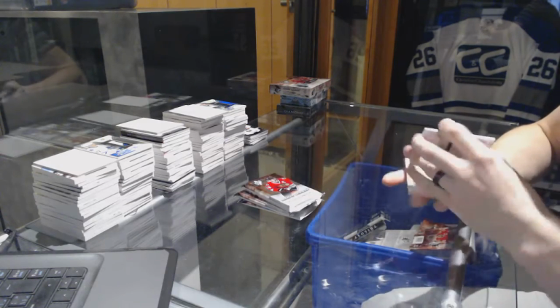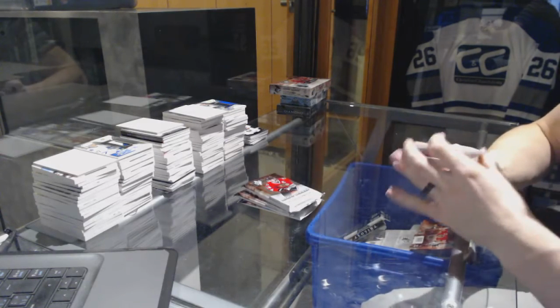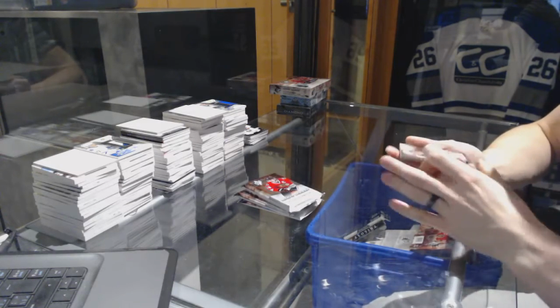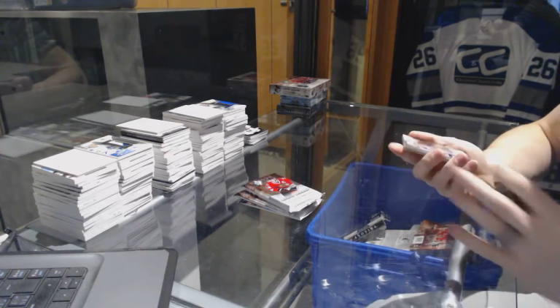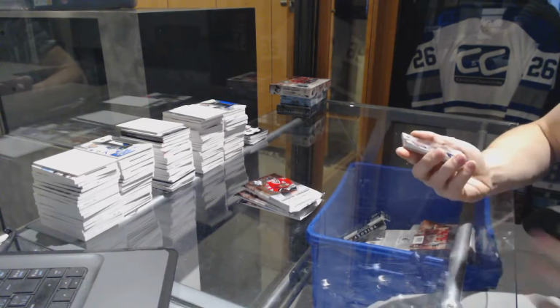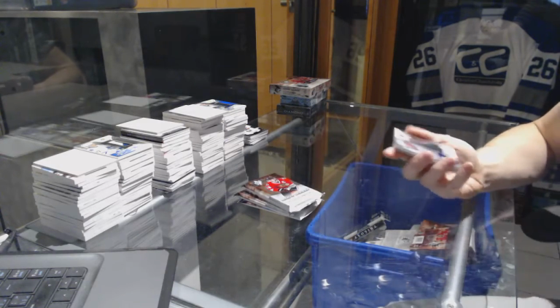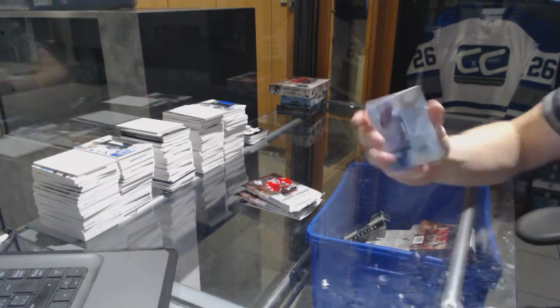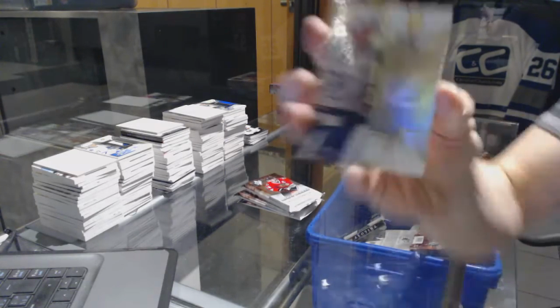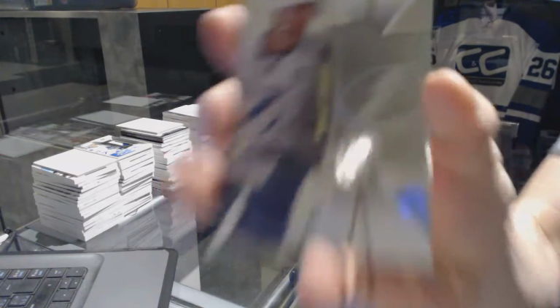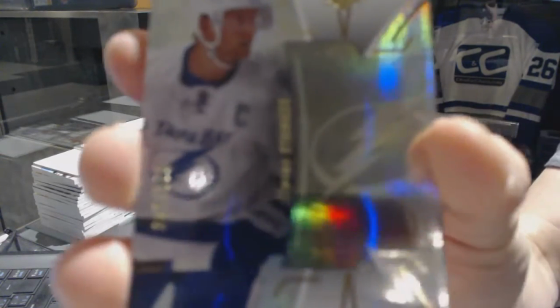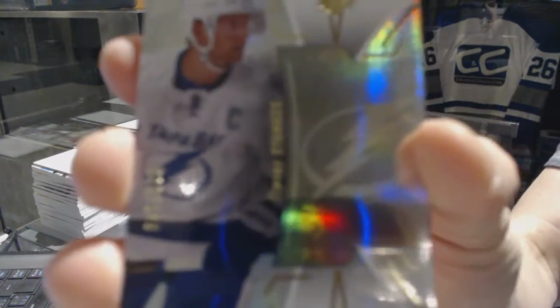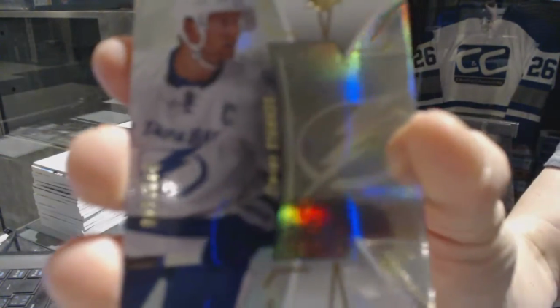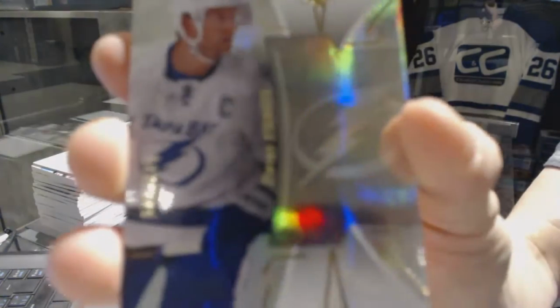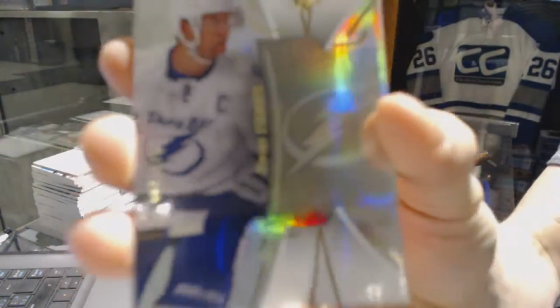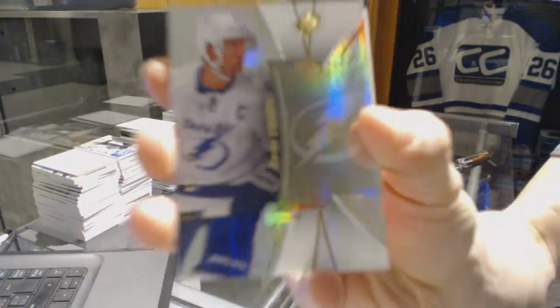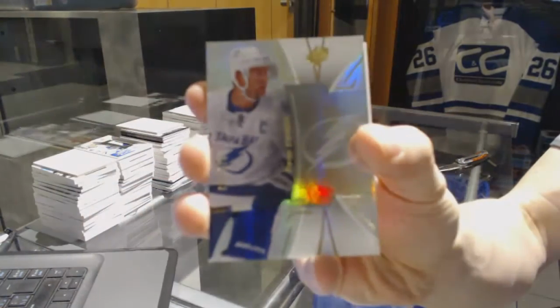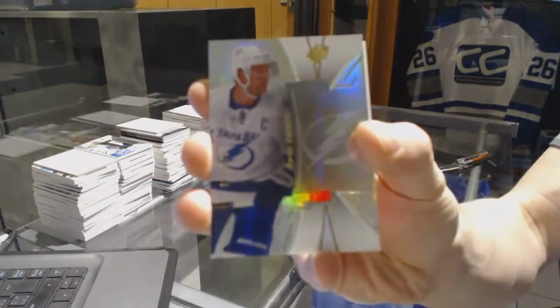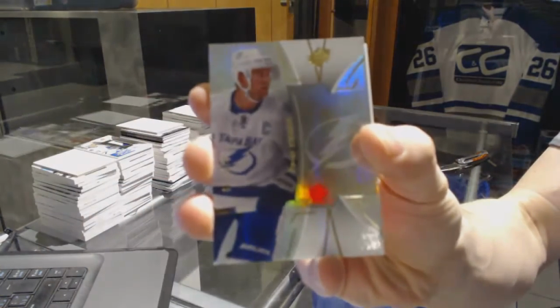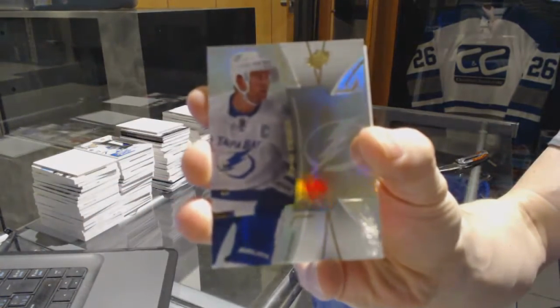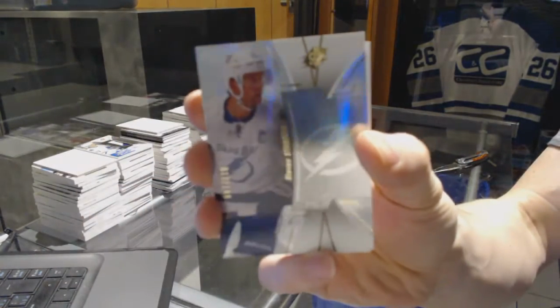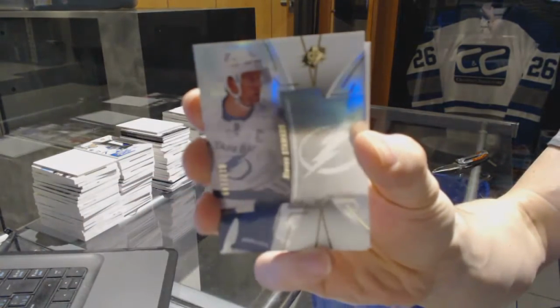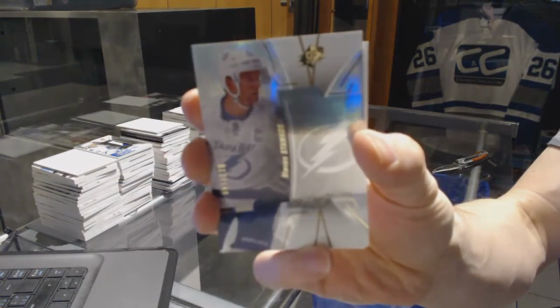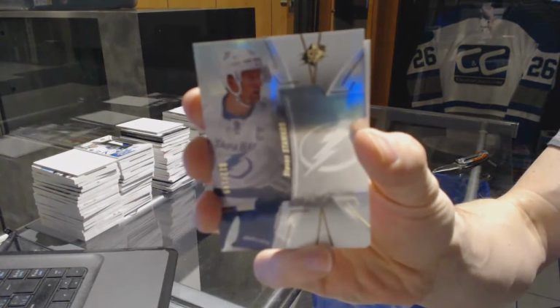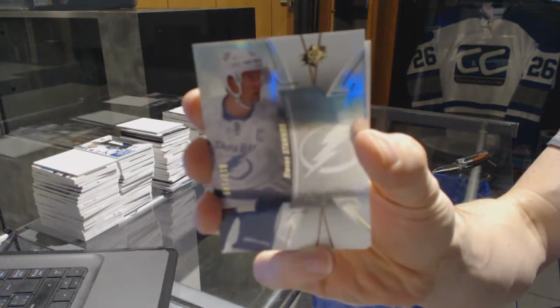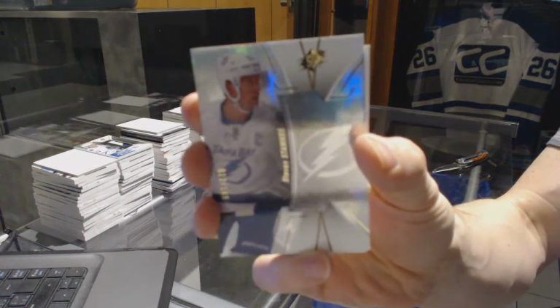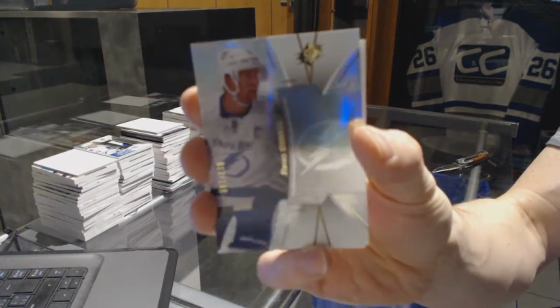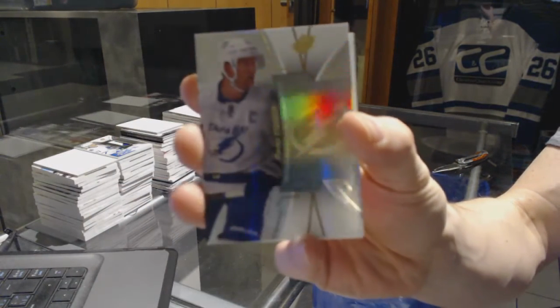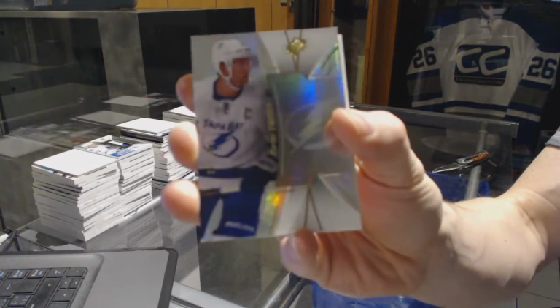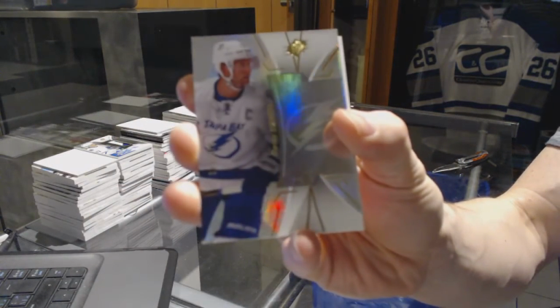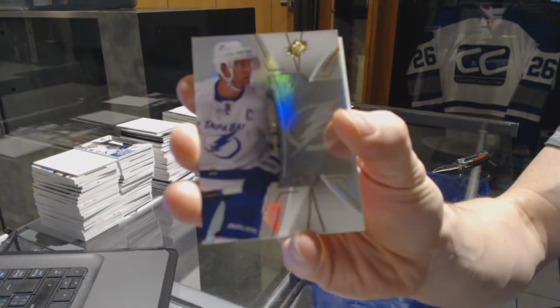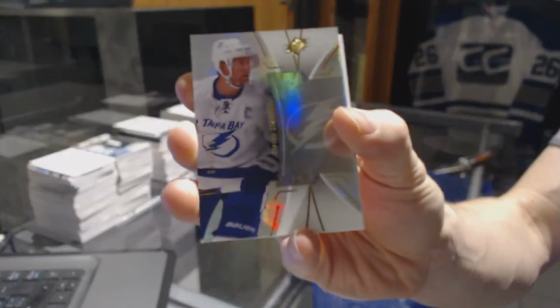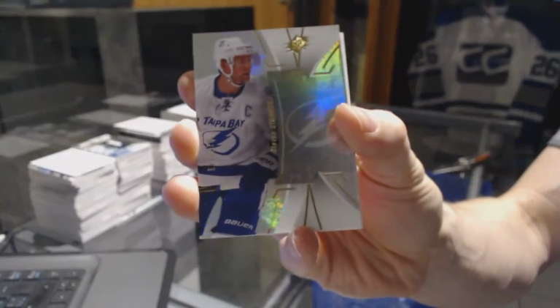Alright, we've got a base card, number 149 for the Tampa Bay Lightning, Stephen Stamkos.